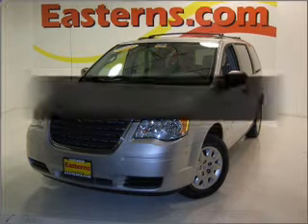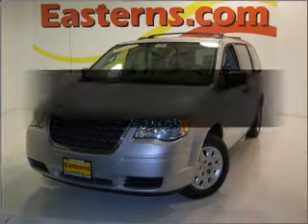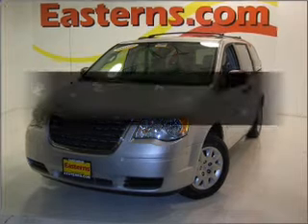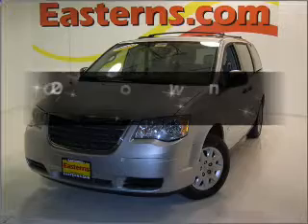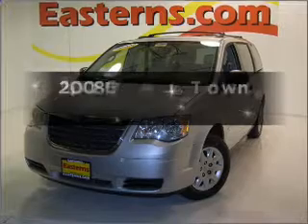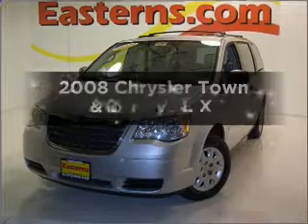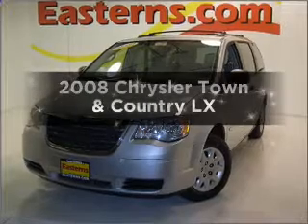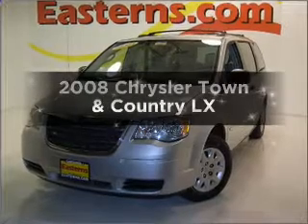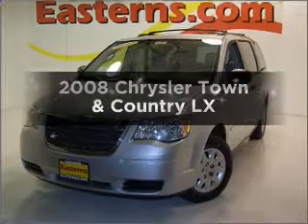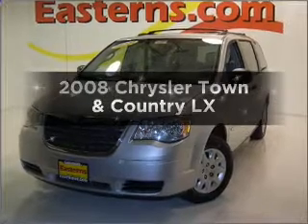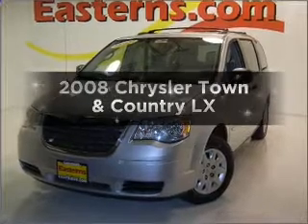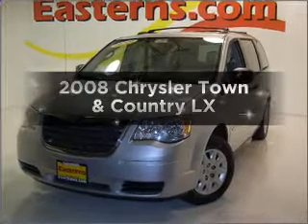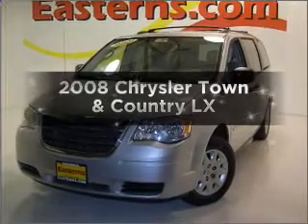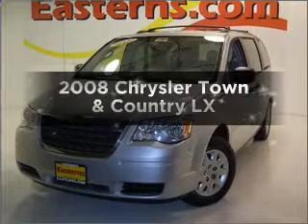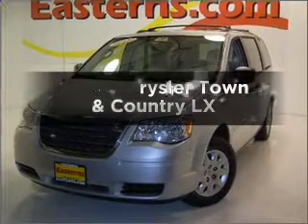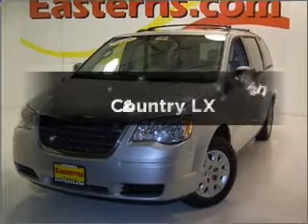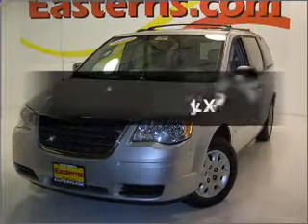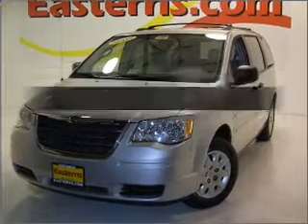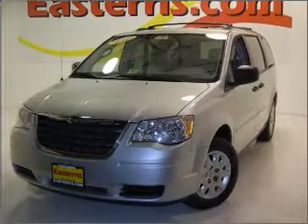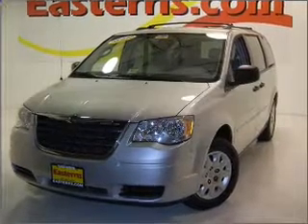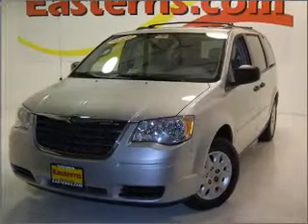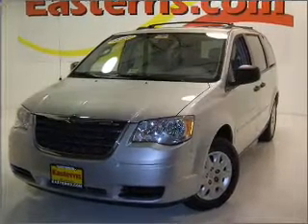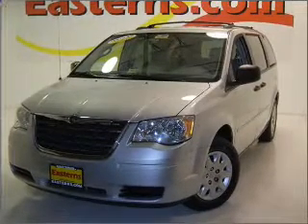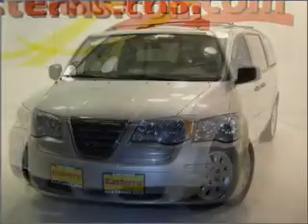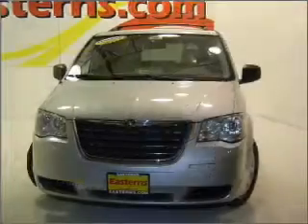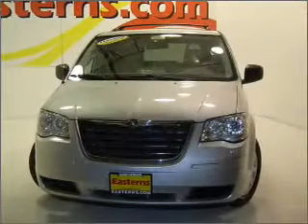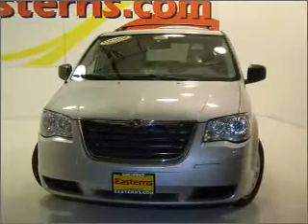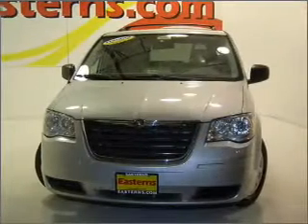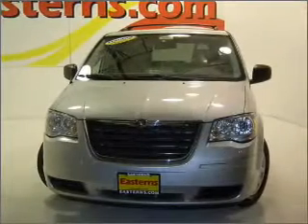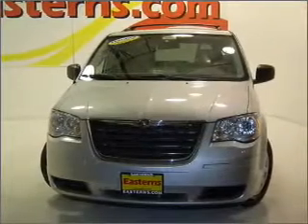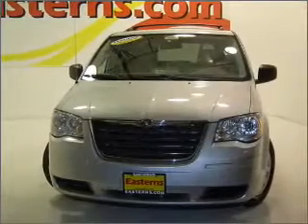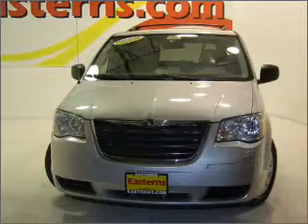Check out this 2008 Chrysler Town & Country. Travel the roads in style and comfort in this great vehicle.